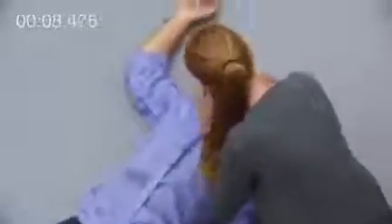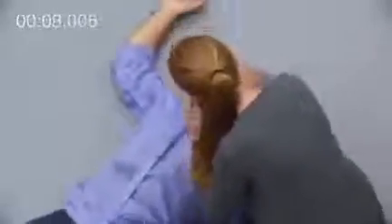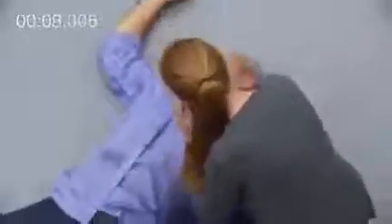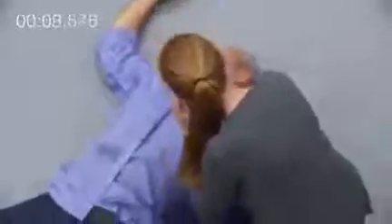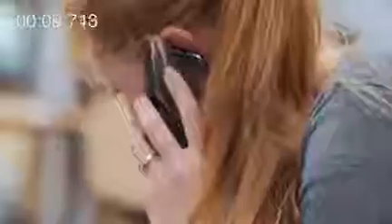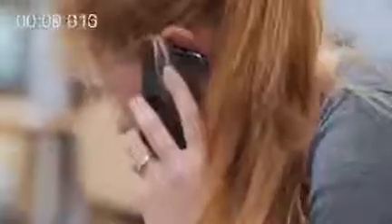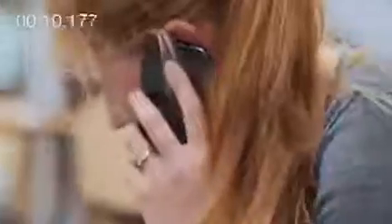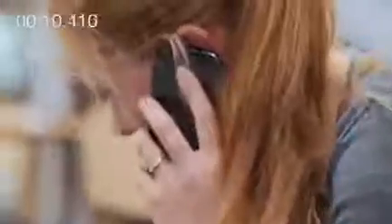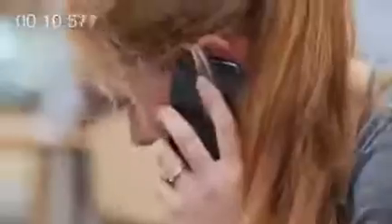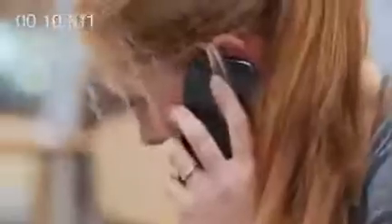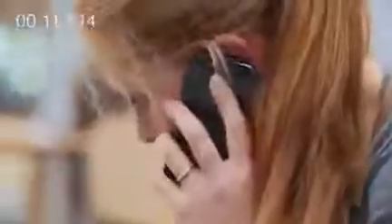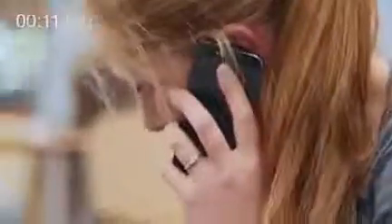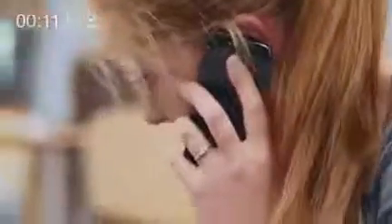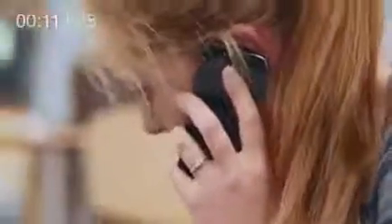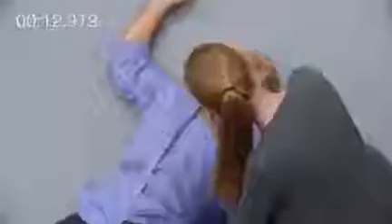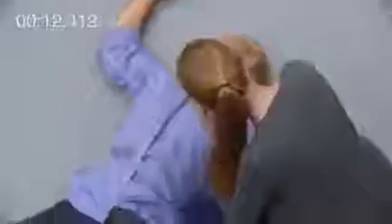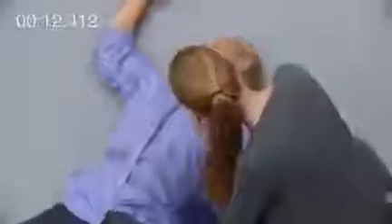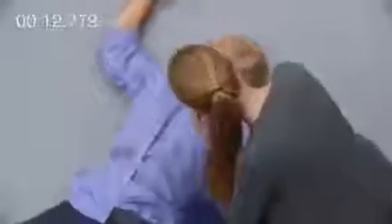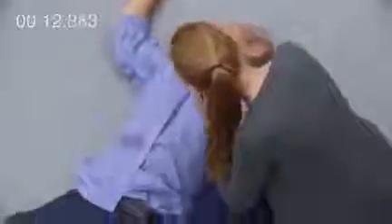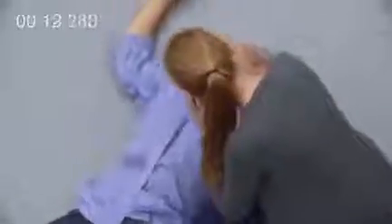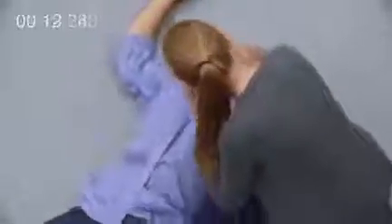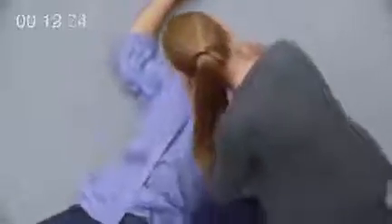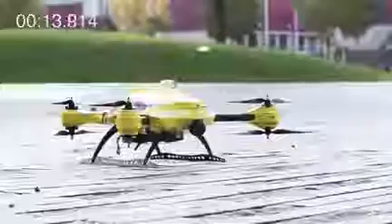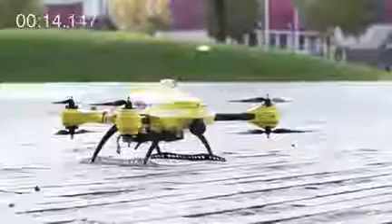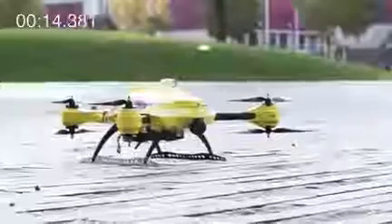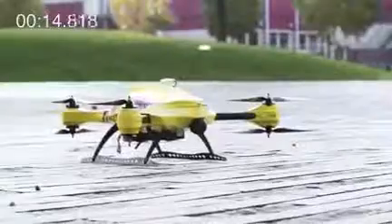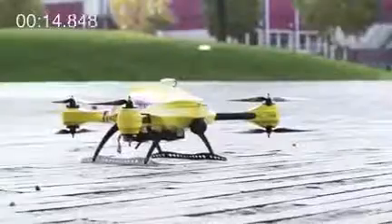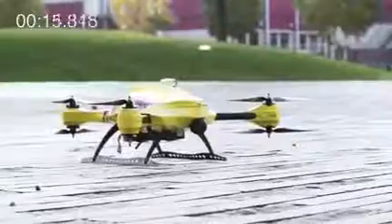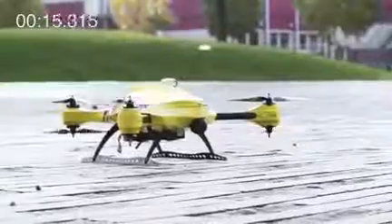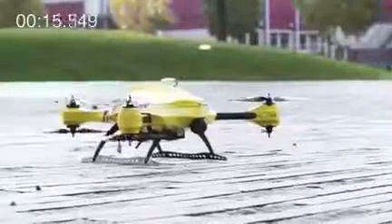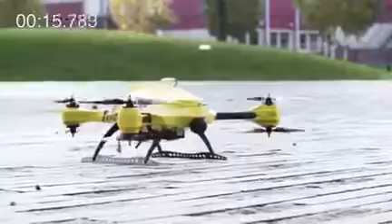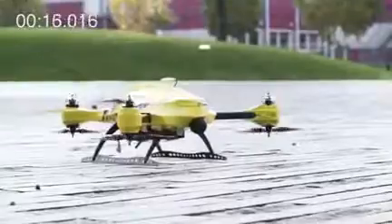Please stay calm. What's your name? Joanna. Good. Joanna, we've got your location. The ambulance drone is on its way.